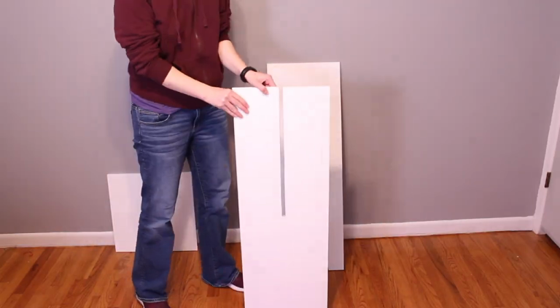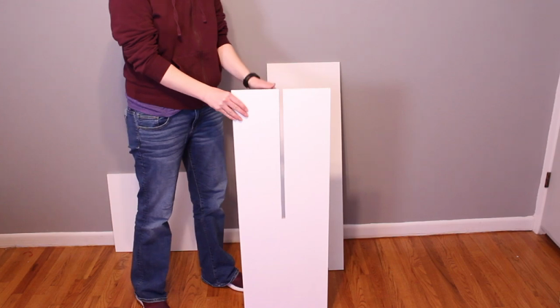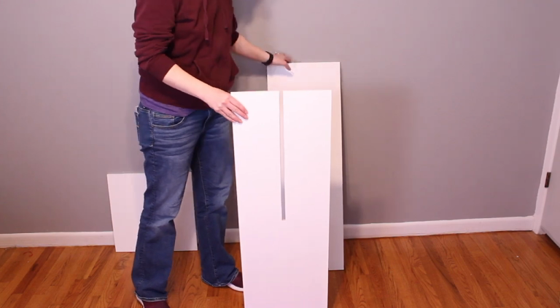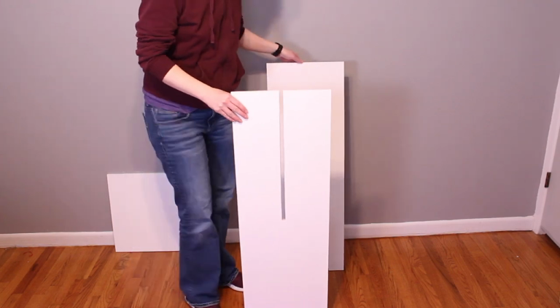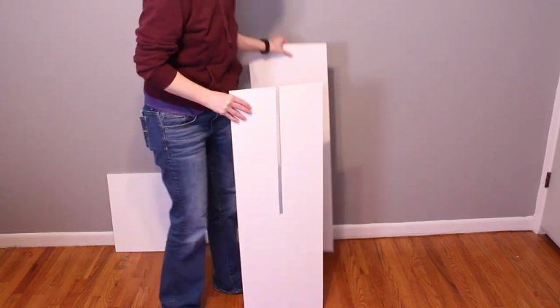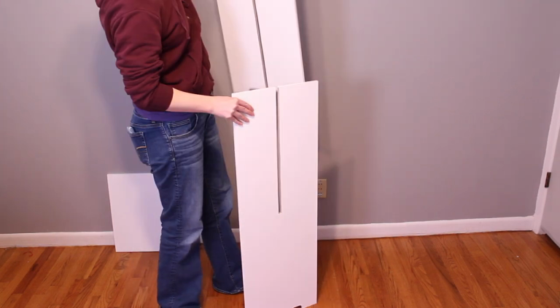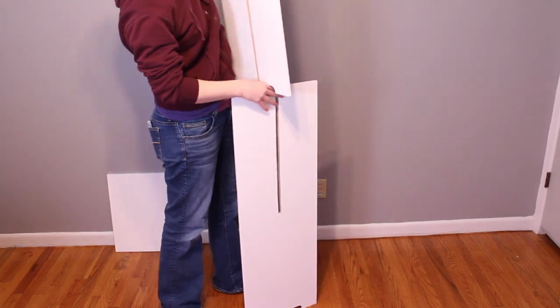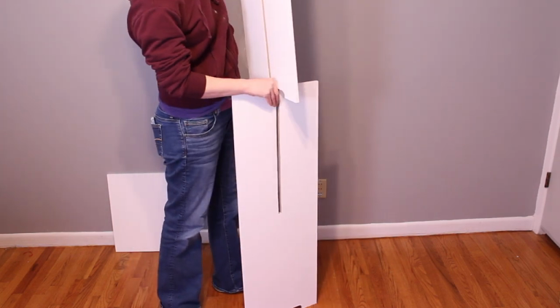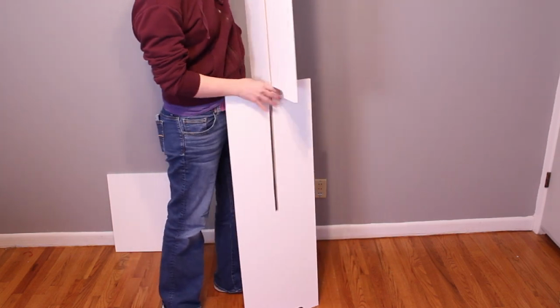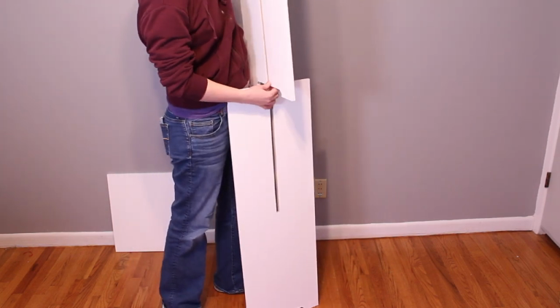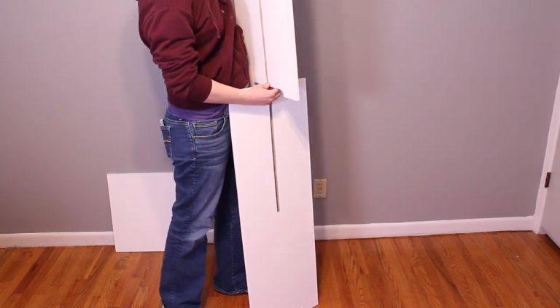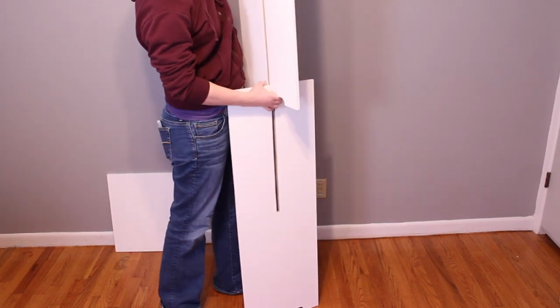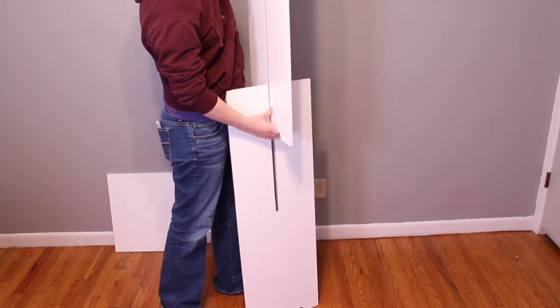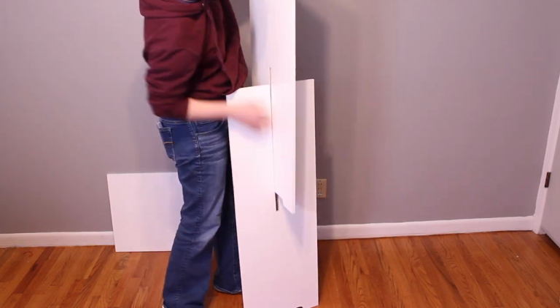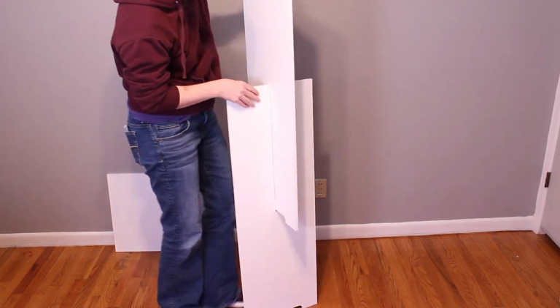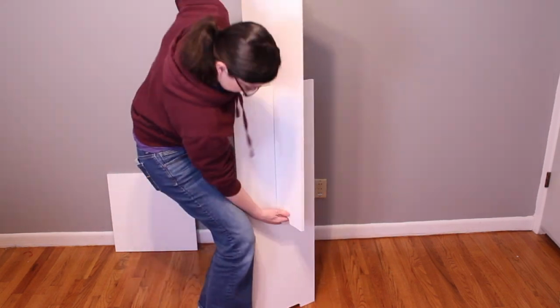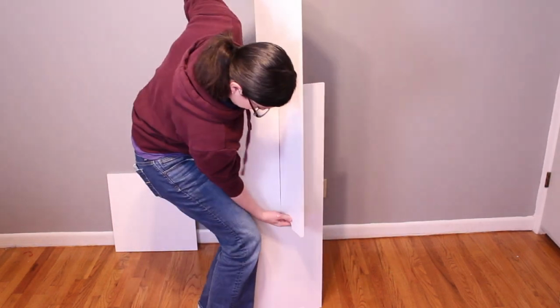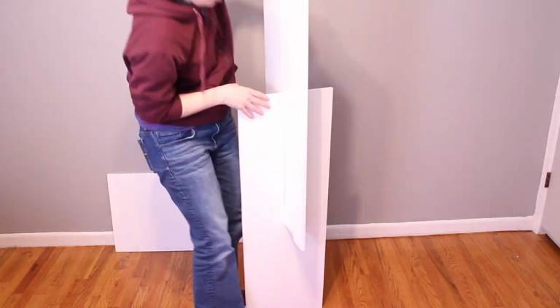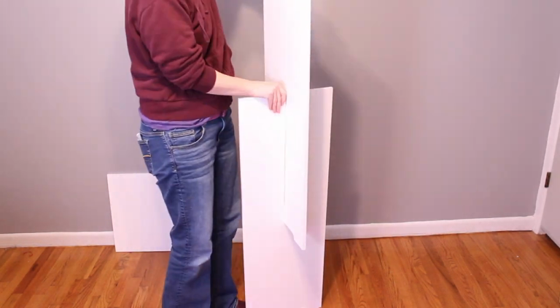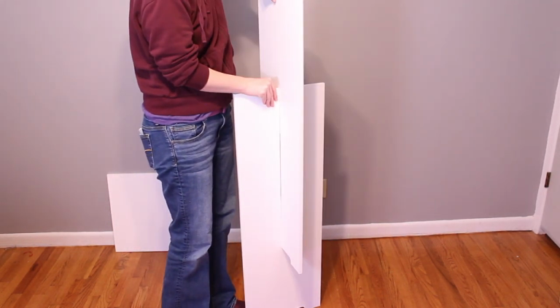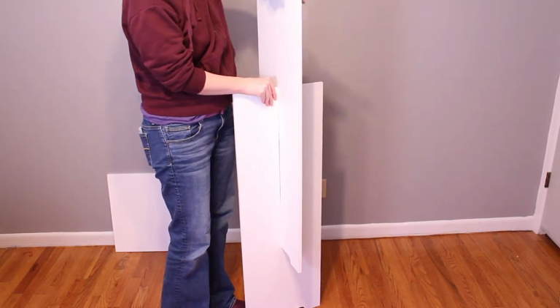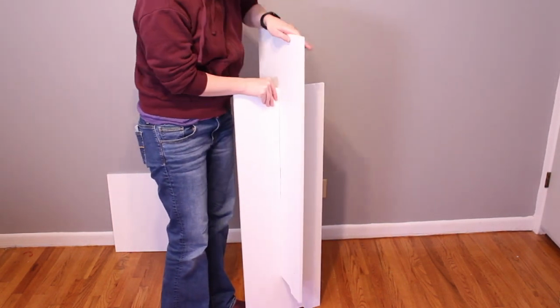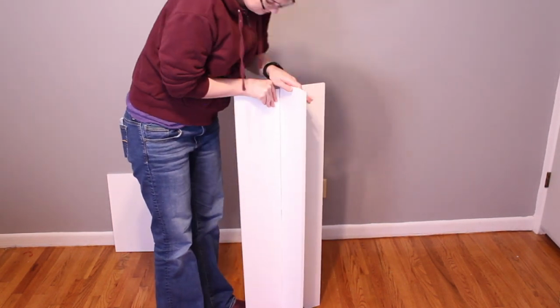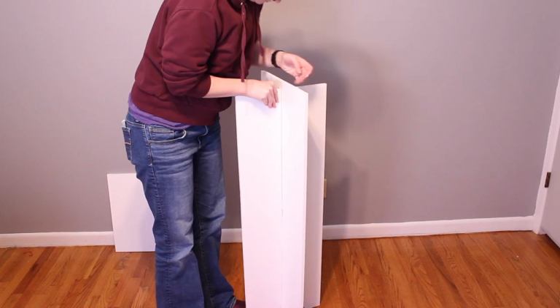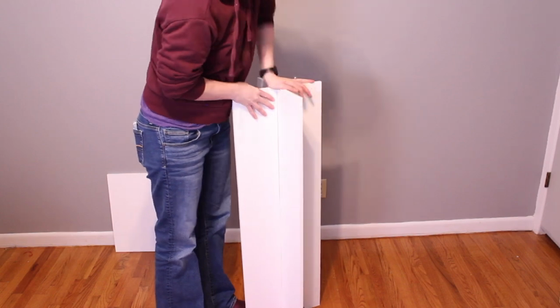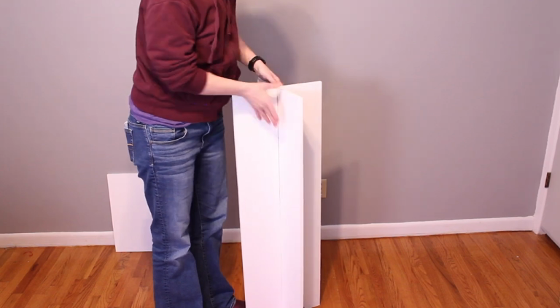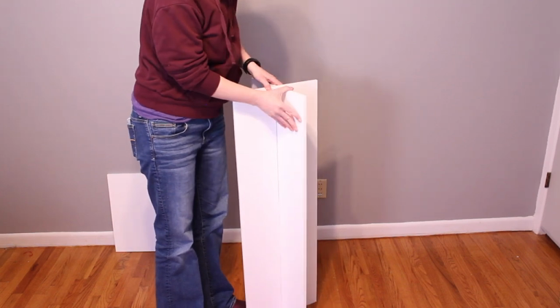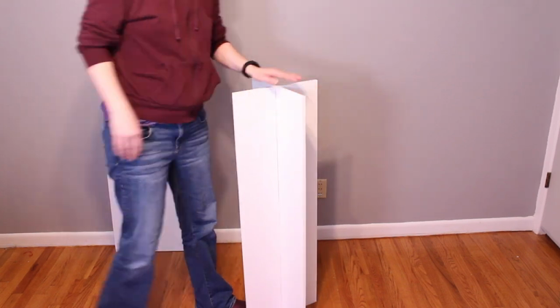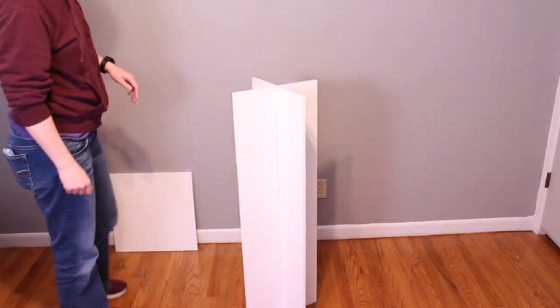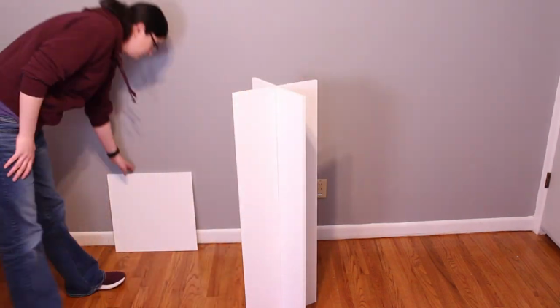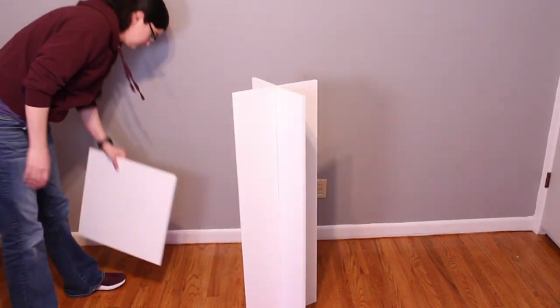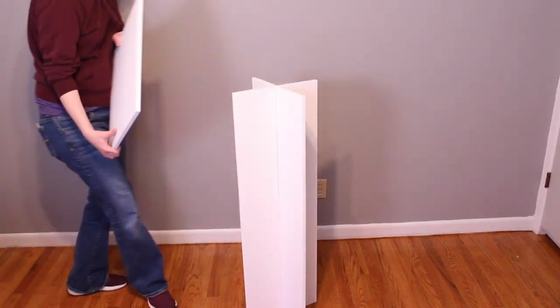The assembly of these pieces could not be any easier — it's literally slot the legs together, then slot the top piece on, and you're ready to party.